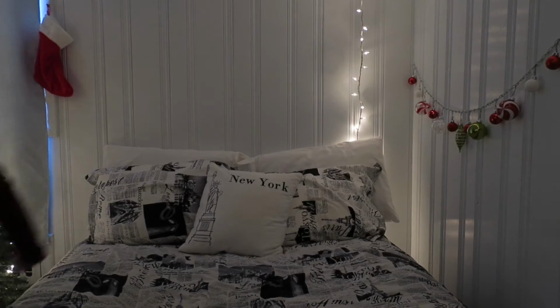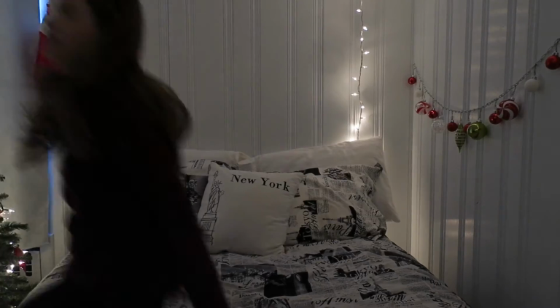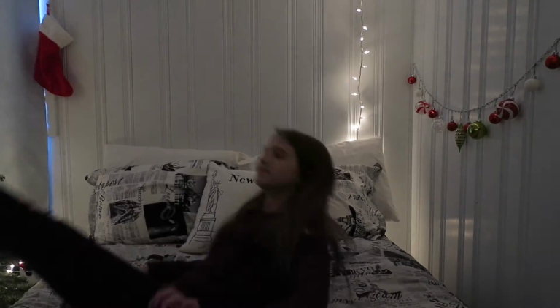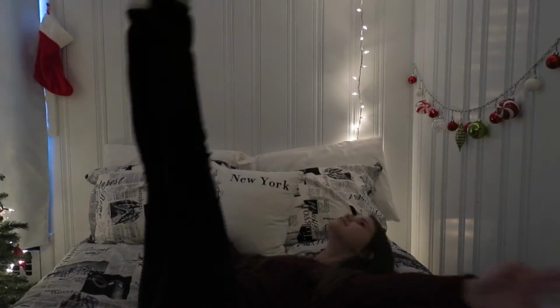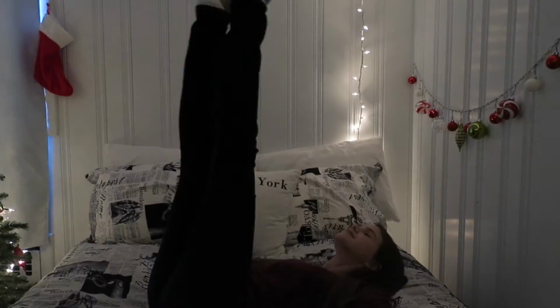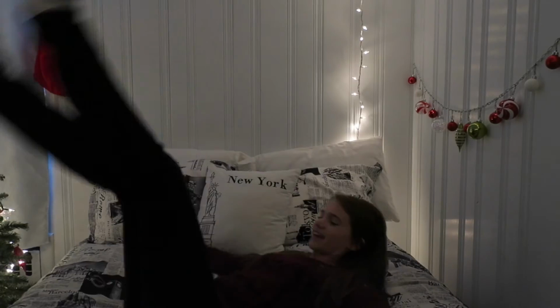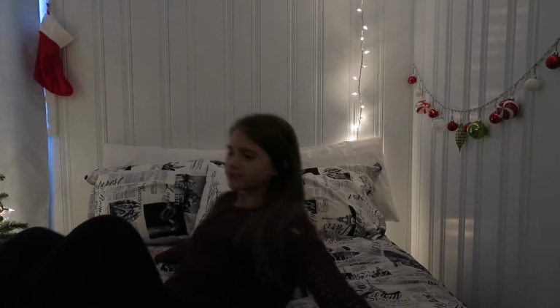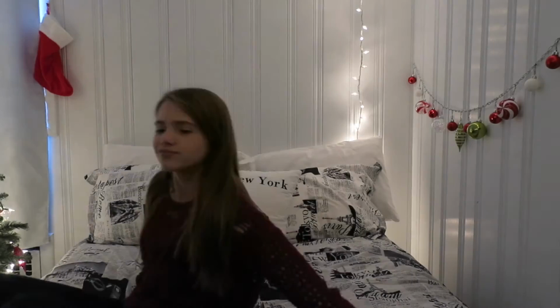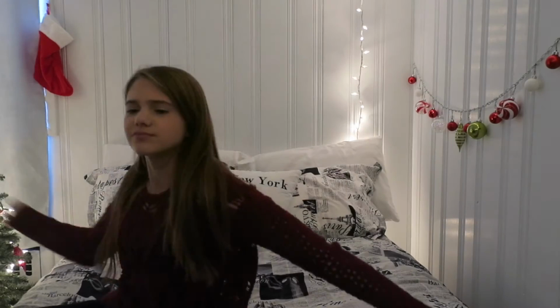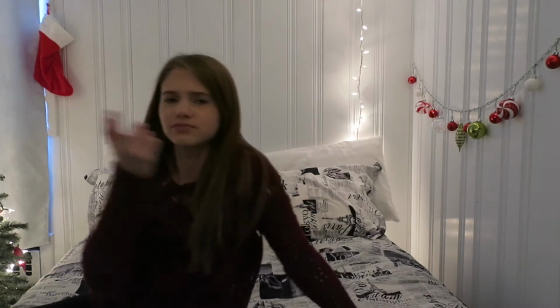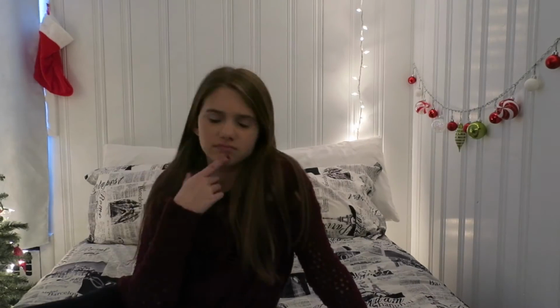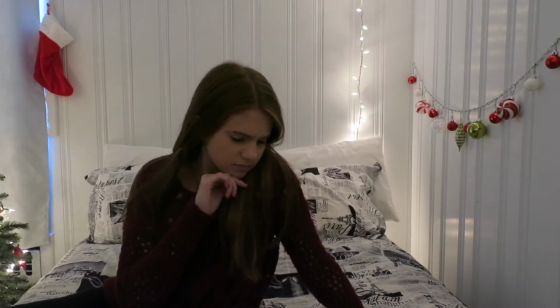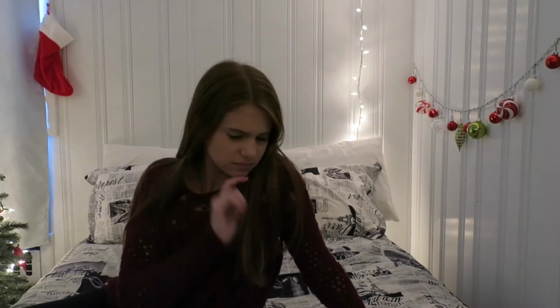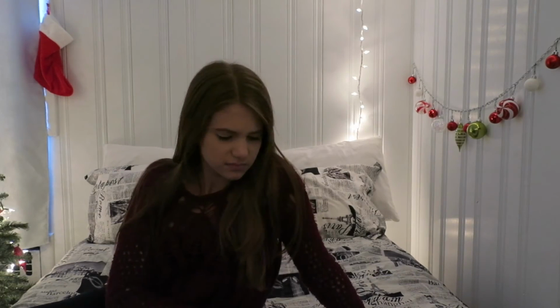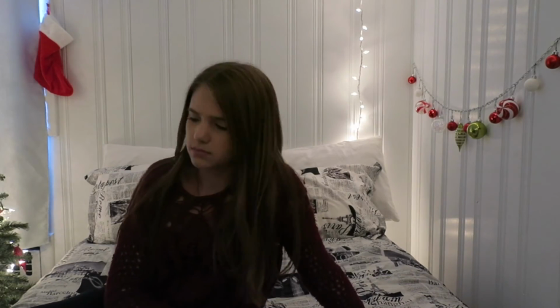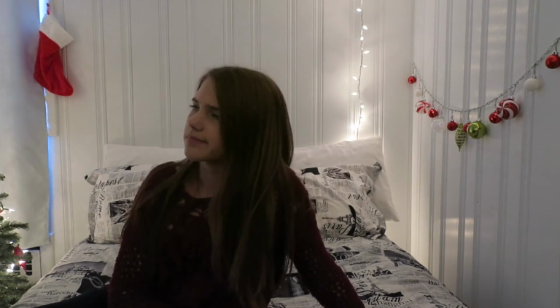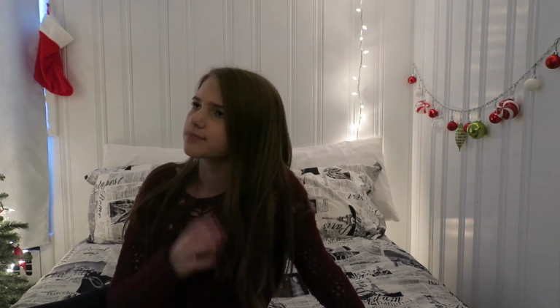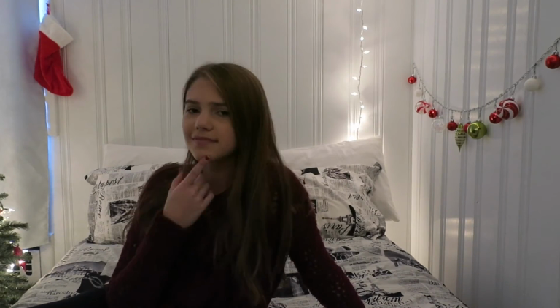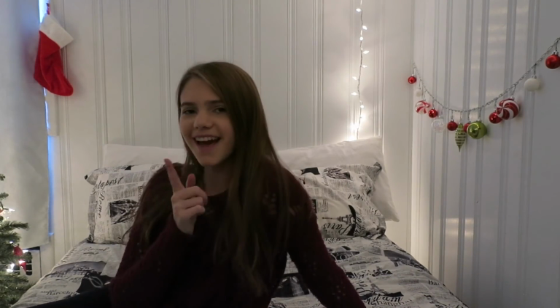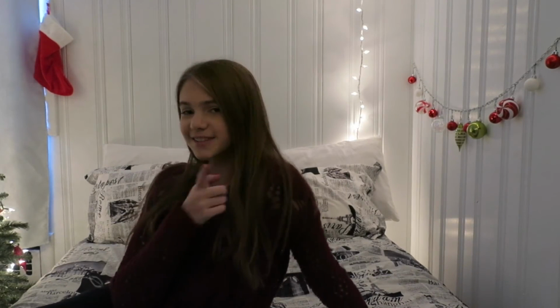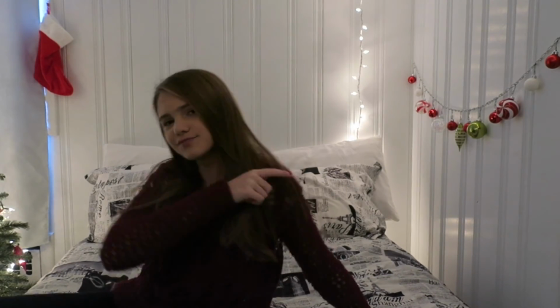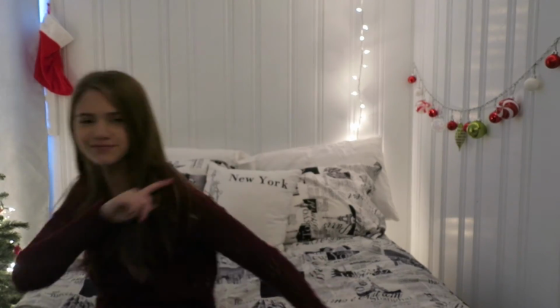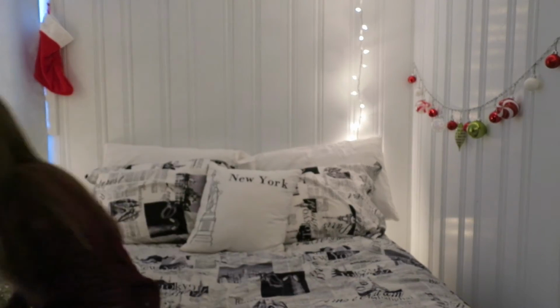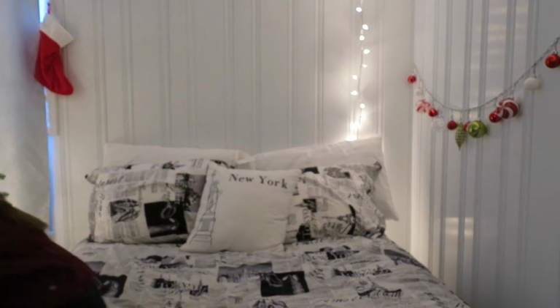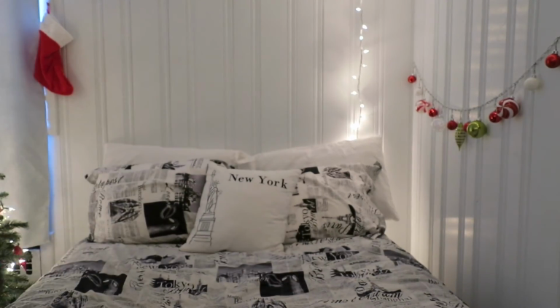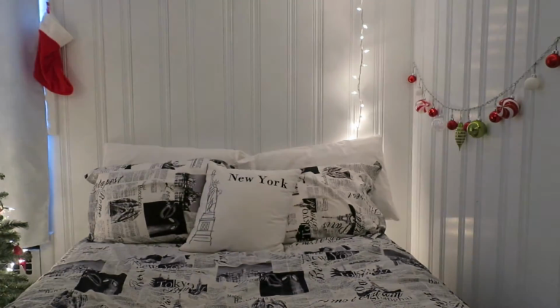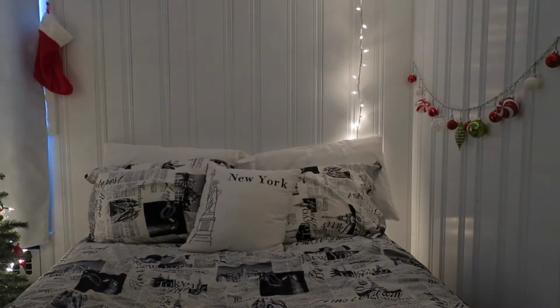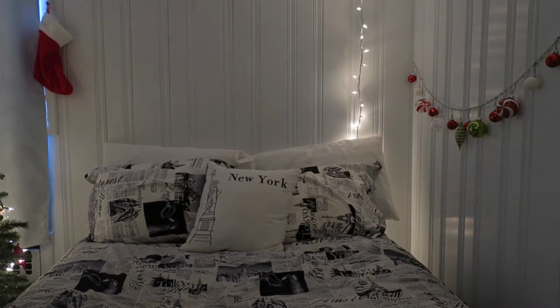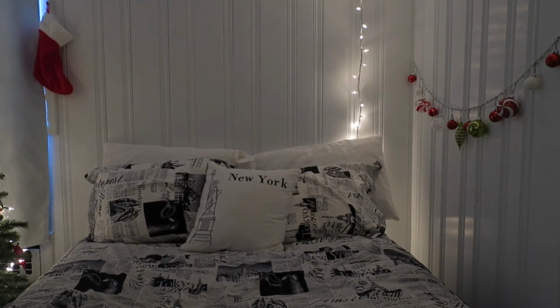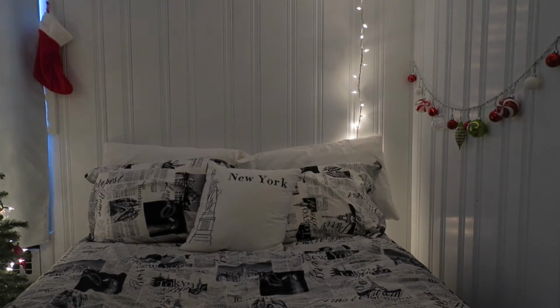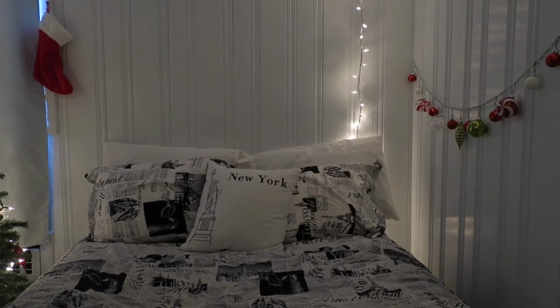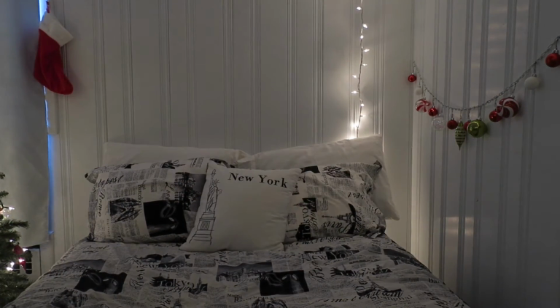If you're wondering how to make your bed all spaced out for Christmas, you just need to add a Christmas blanket.